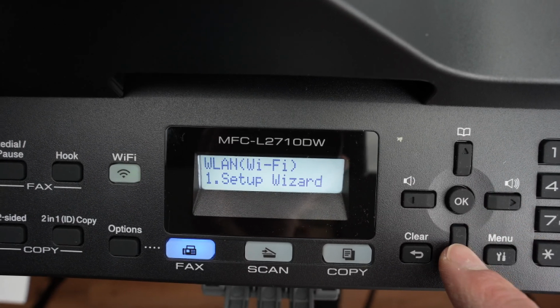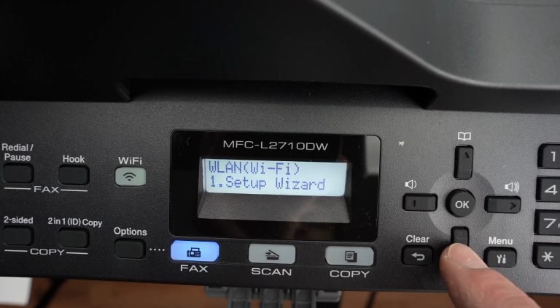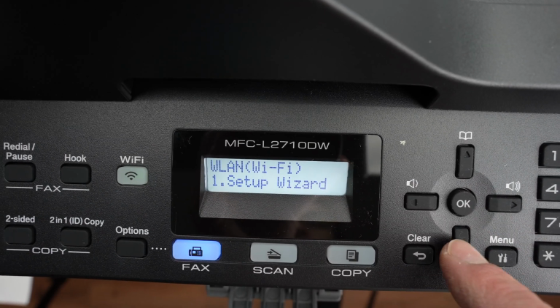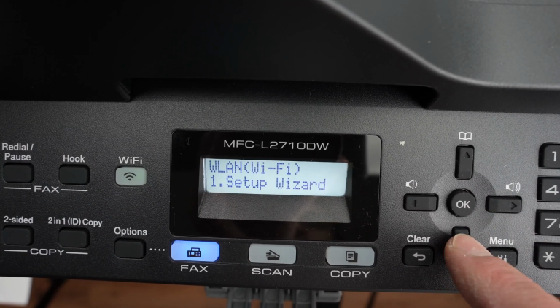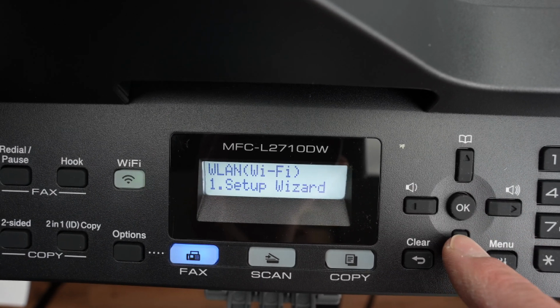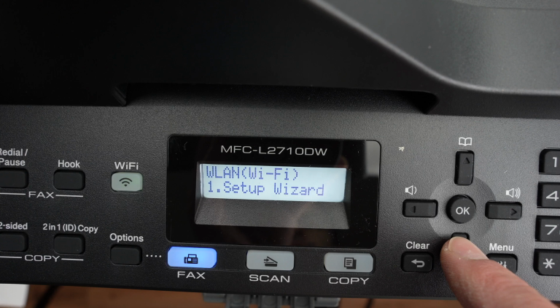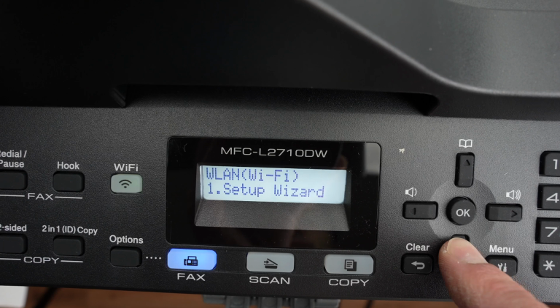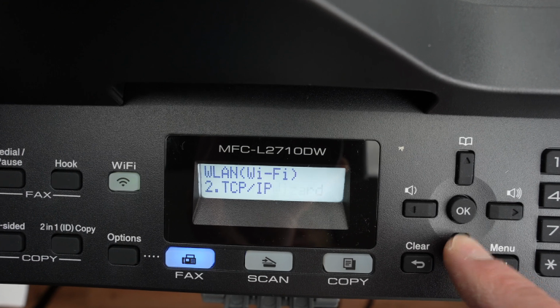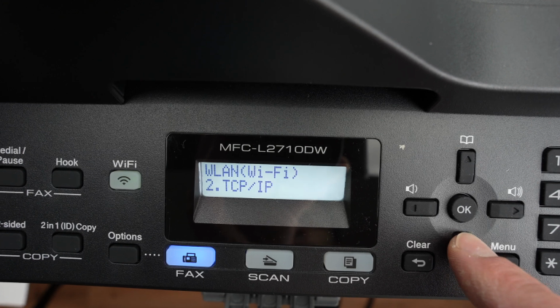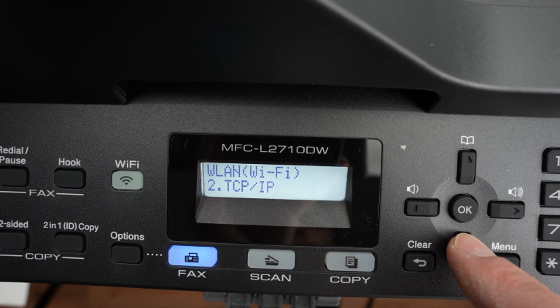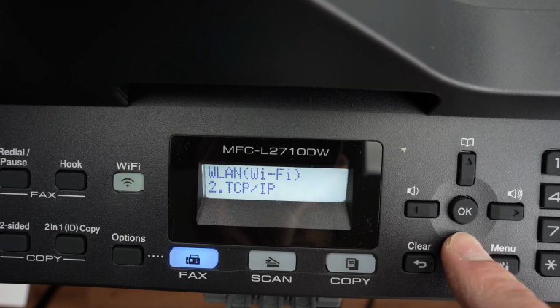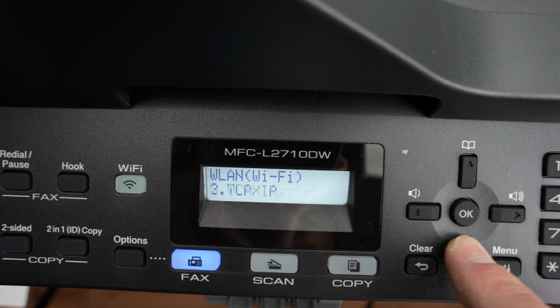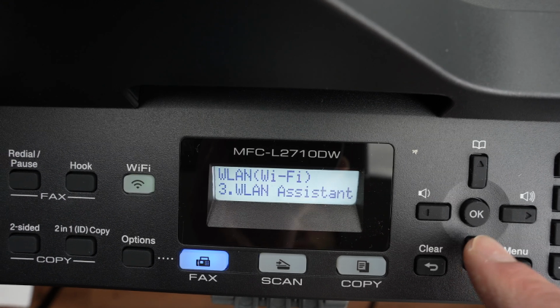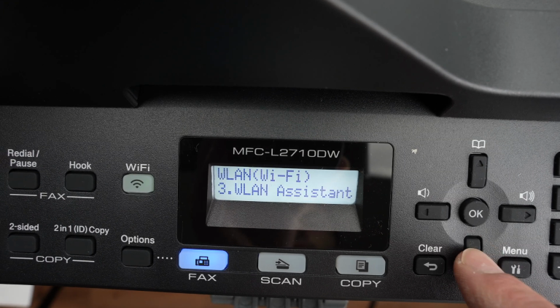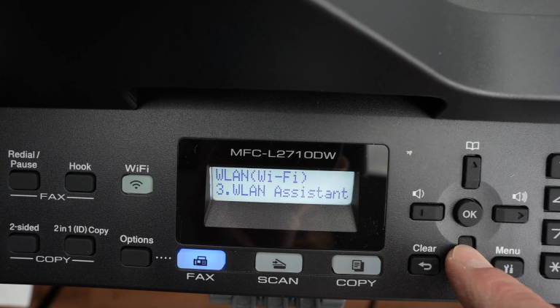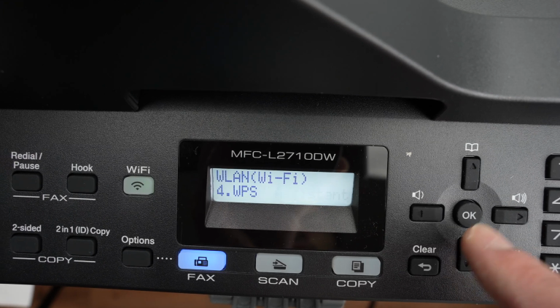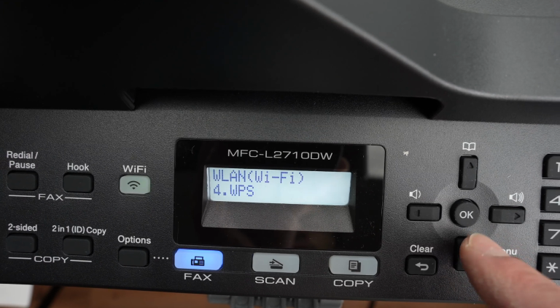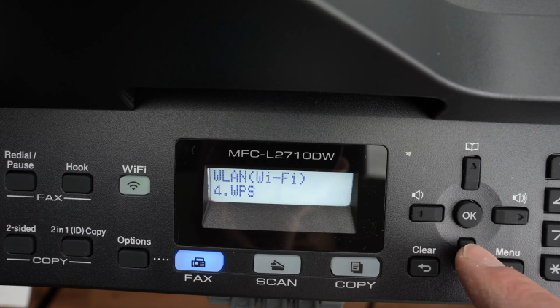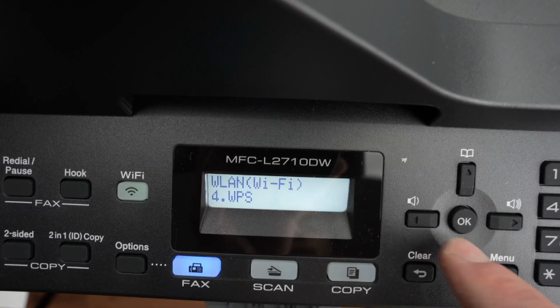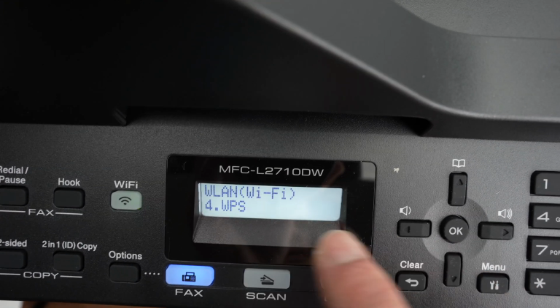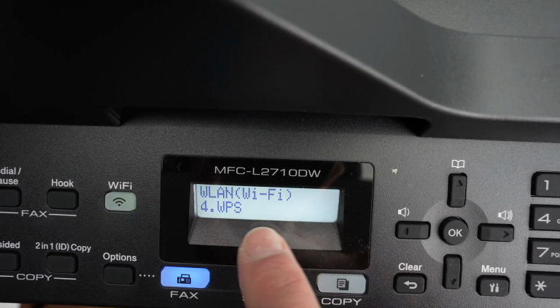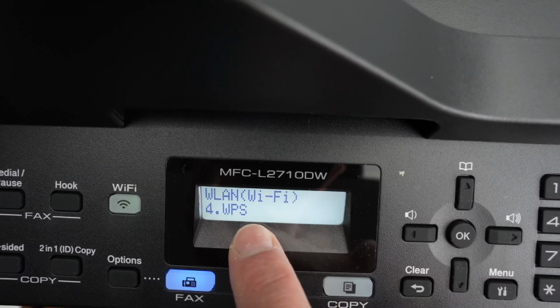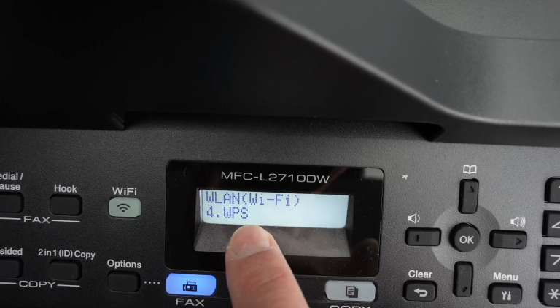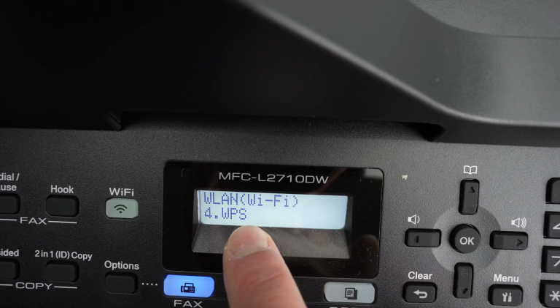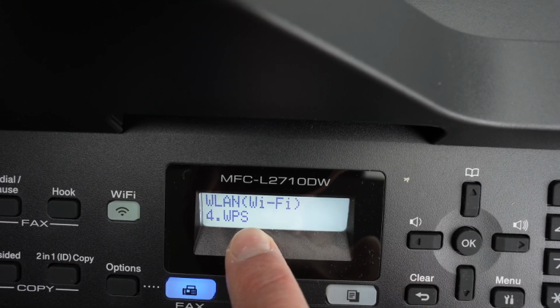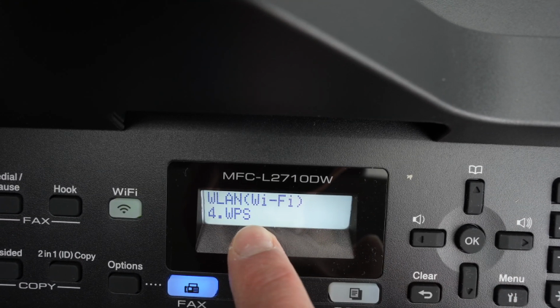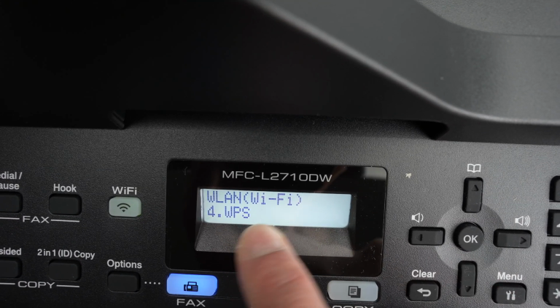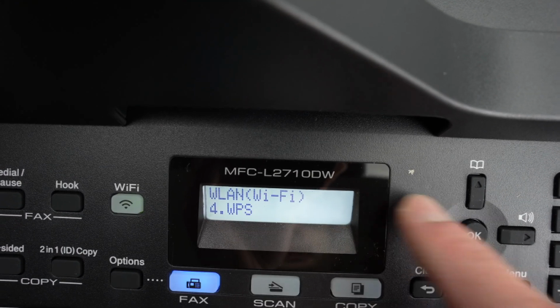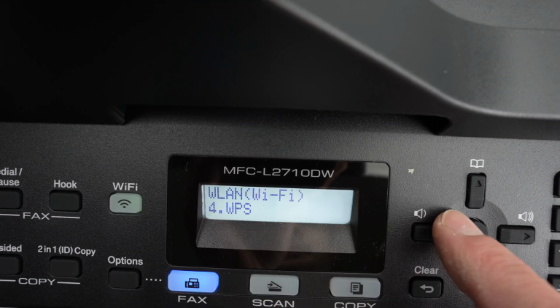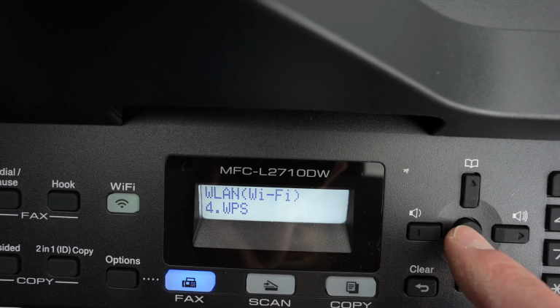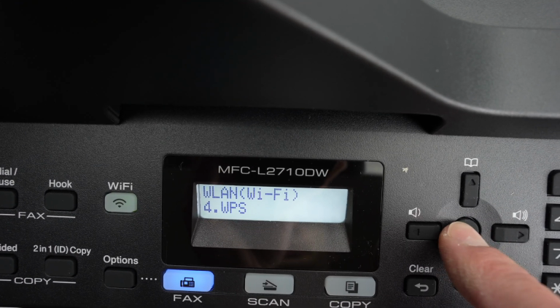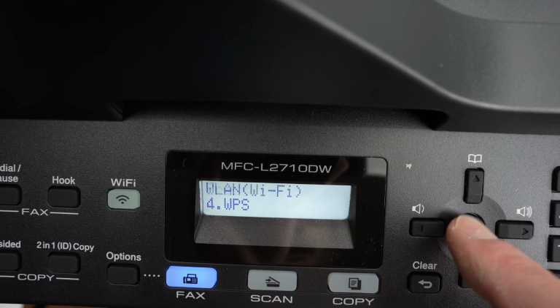Go down with the down arrow until you see WPS, then press OK.